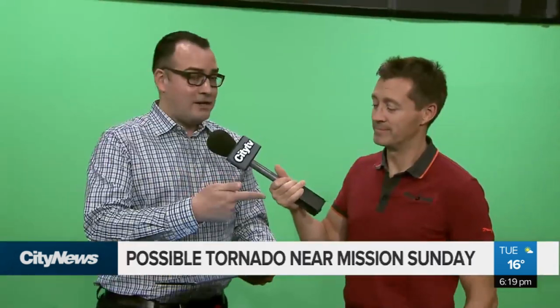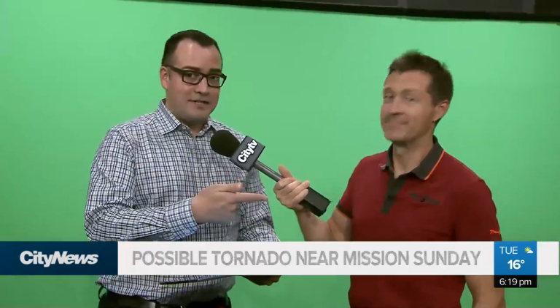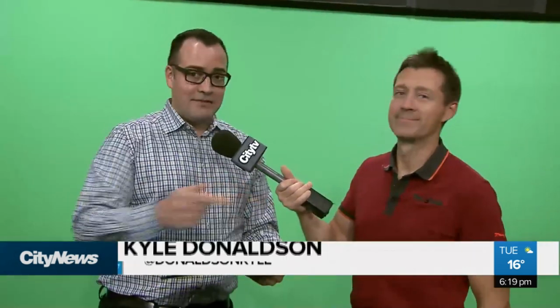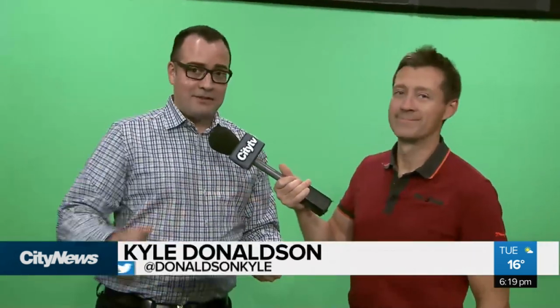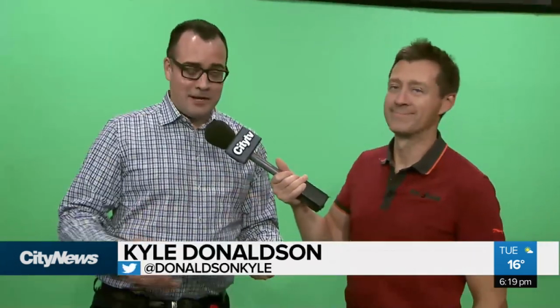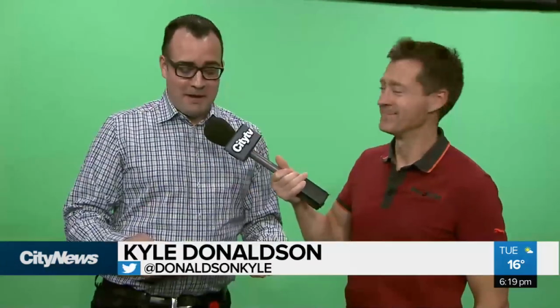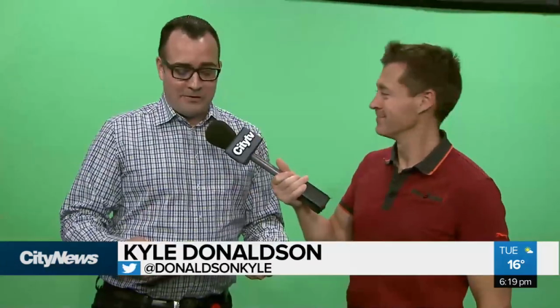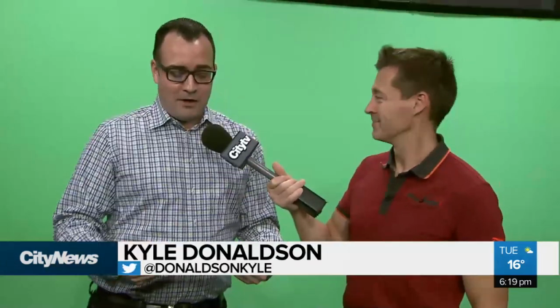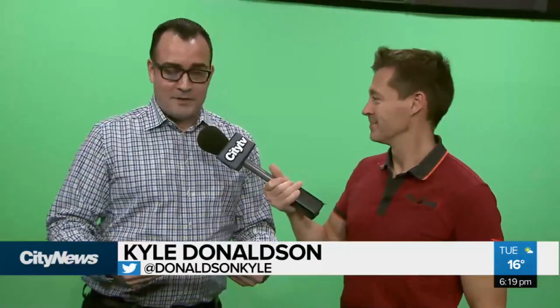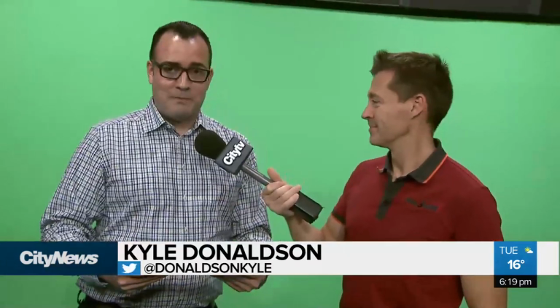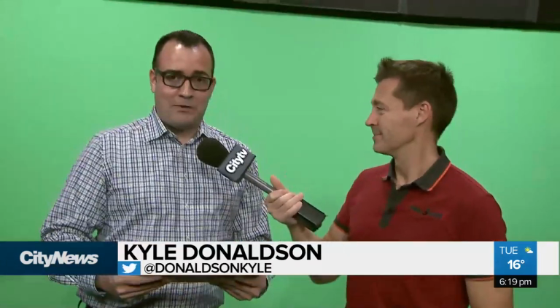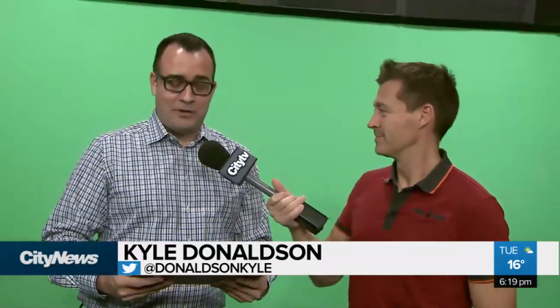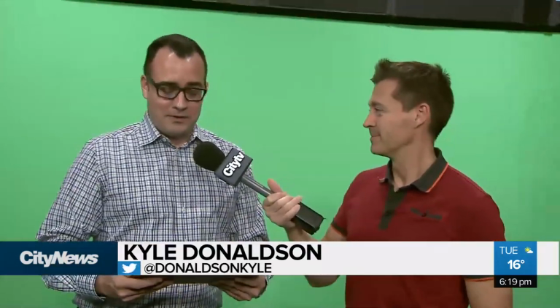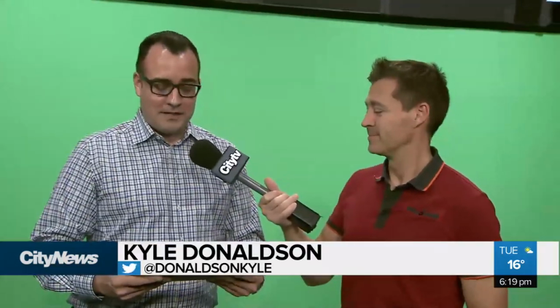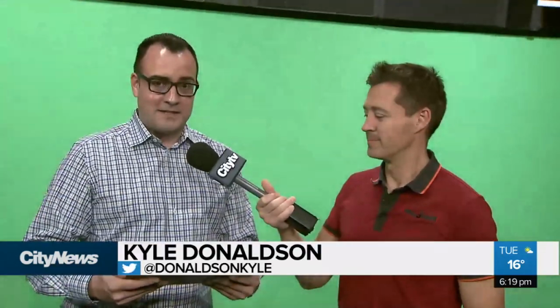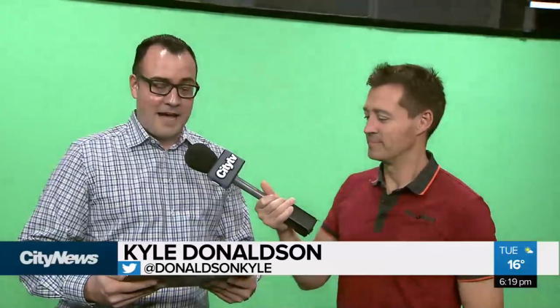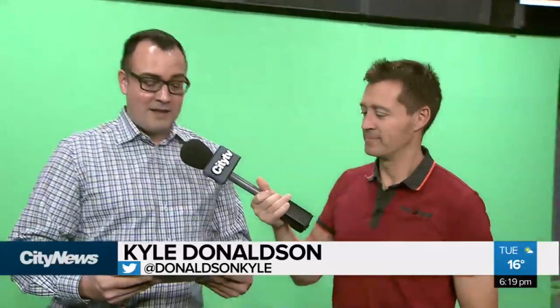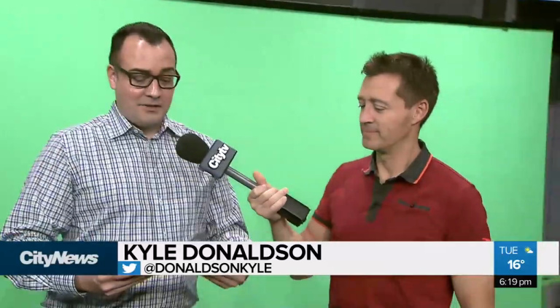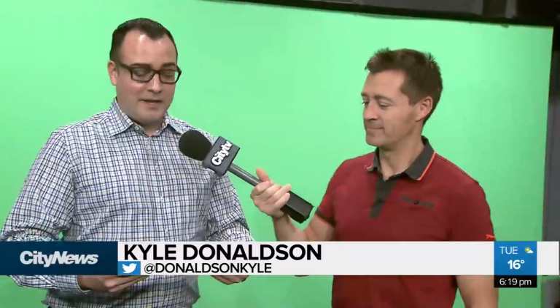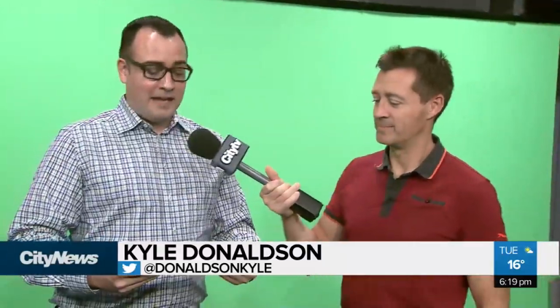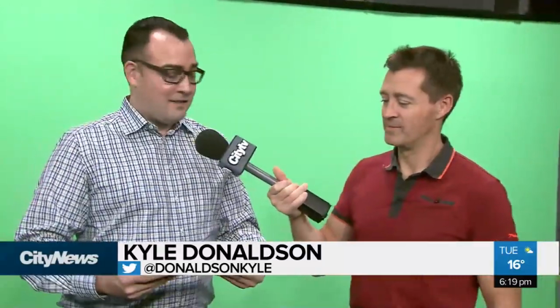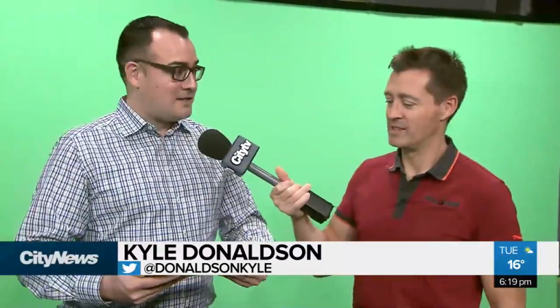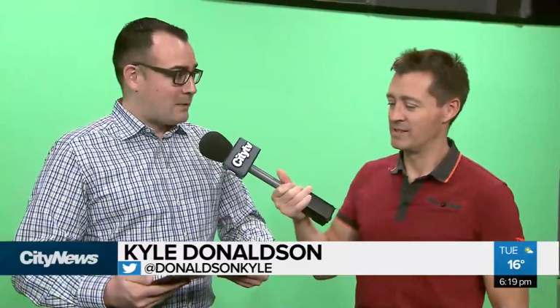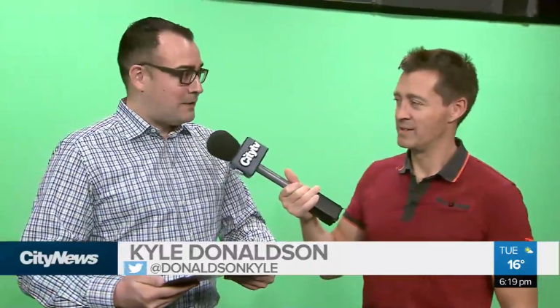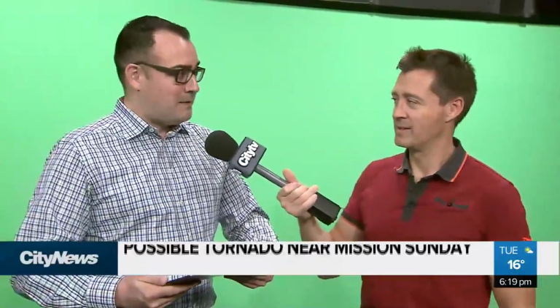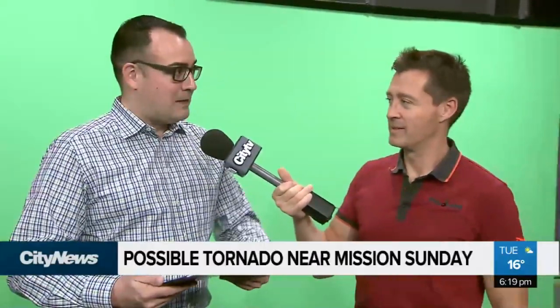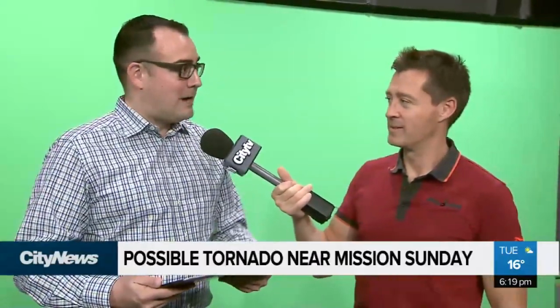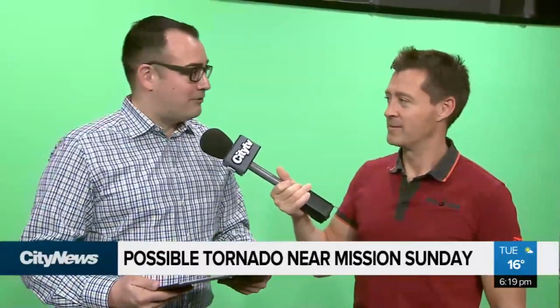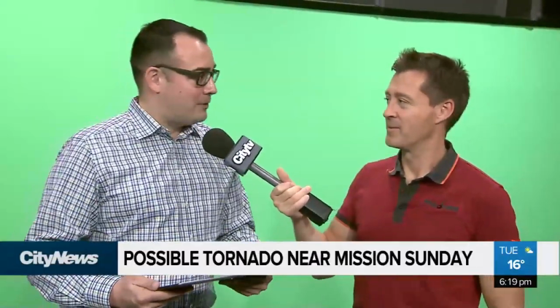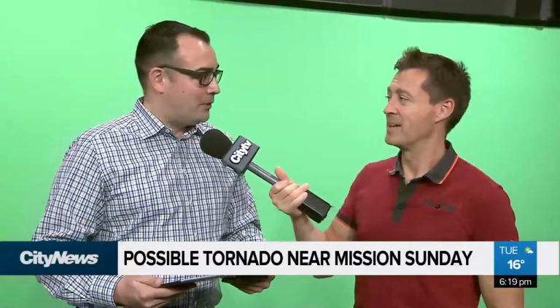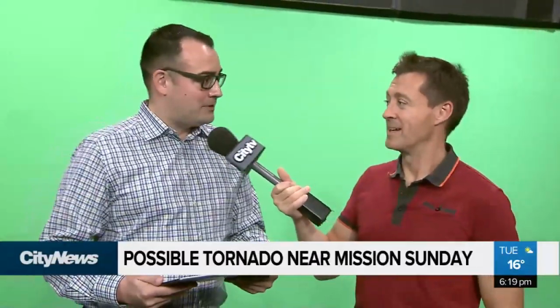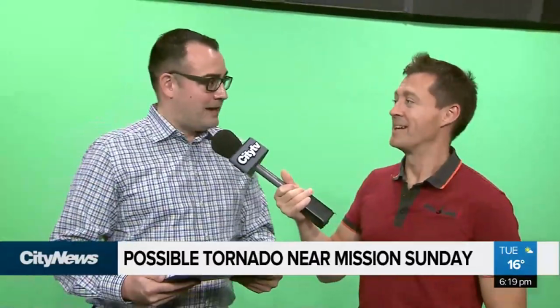News 1130 meteorologist Michael Koos is looking into this as well as being the microphone holder today.